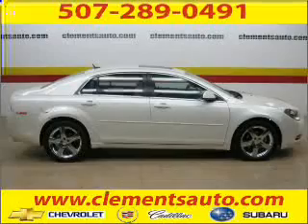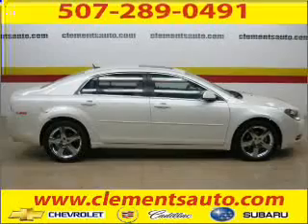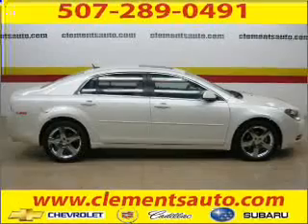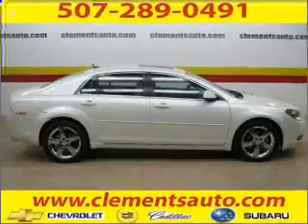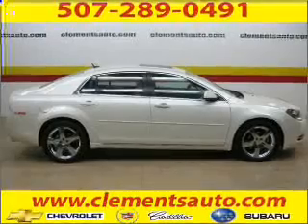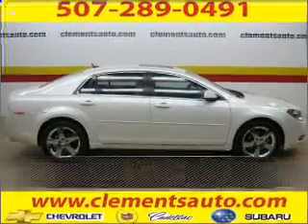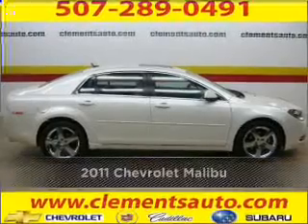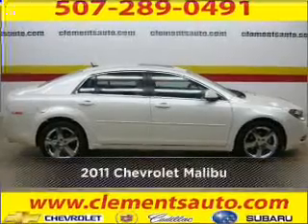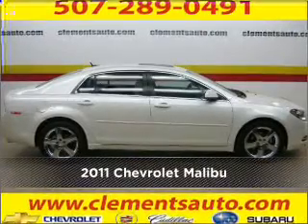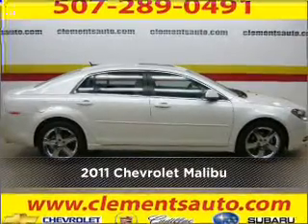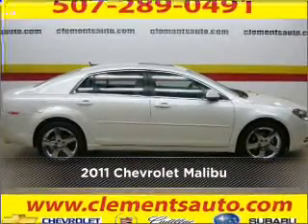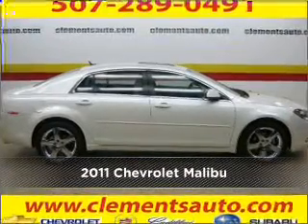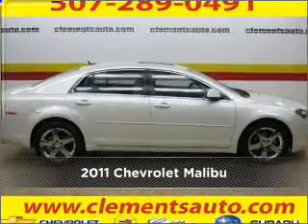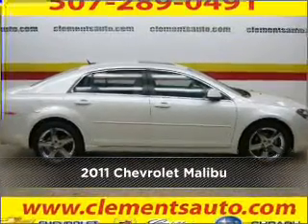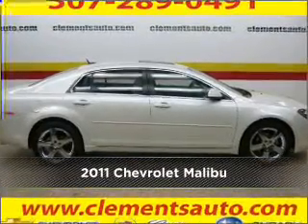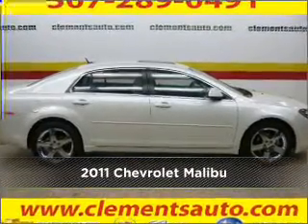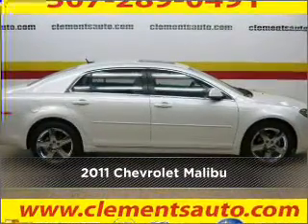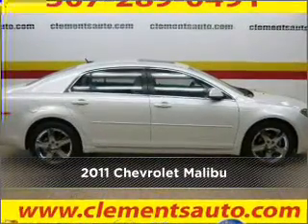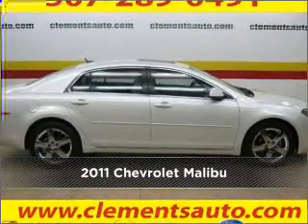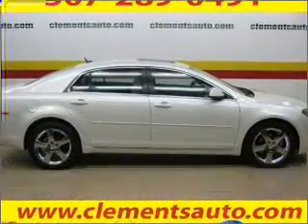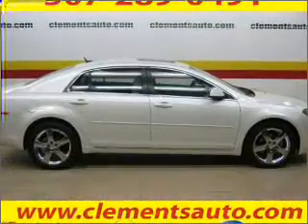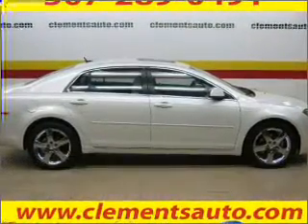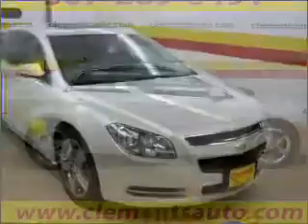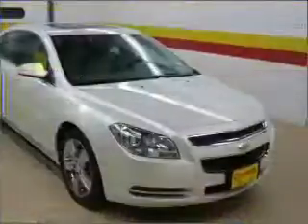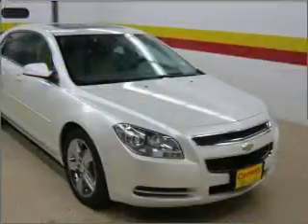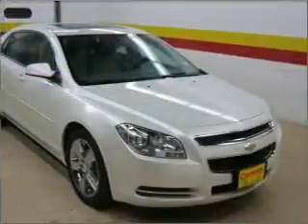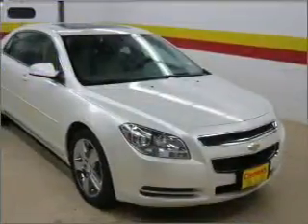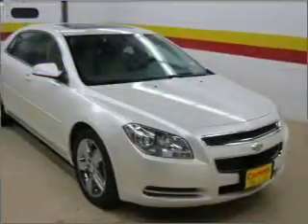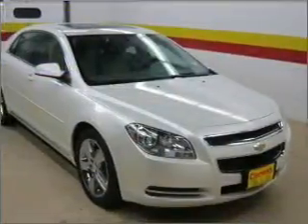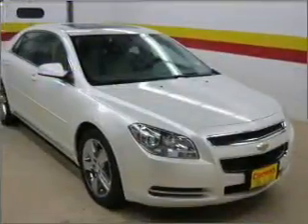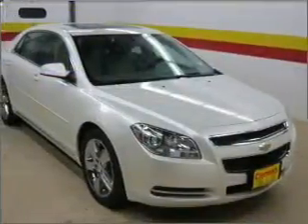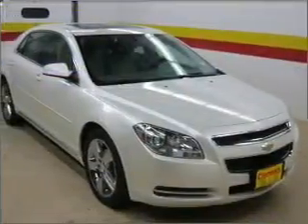Meet this 2011 Chevrolet Malibu — a dependable automobile with great style is in your future.